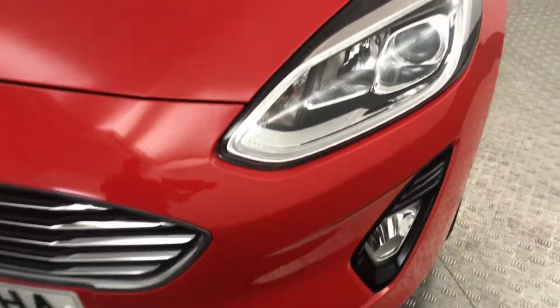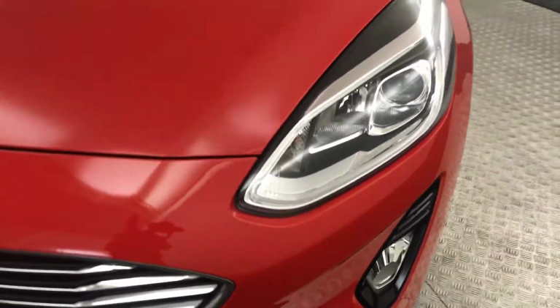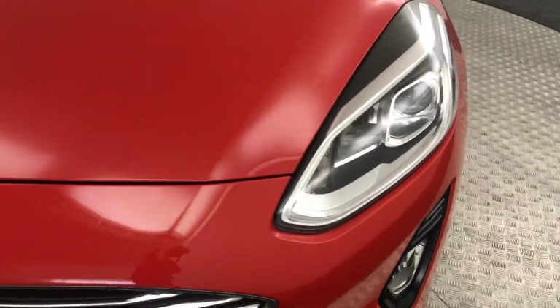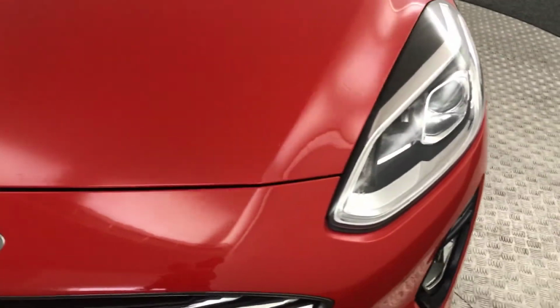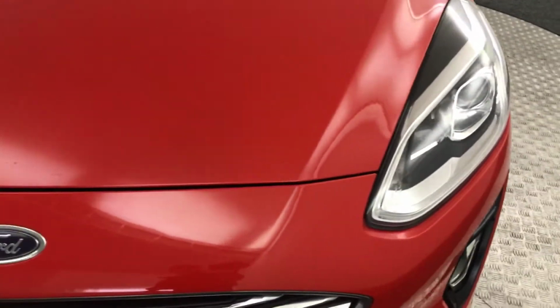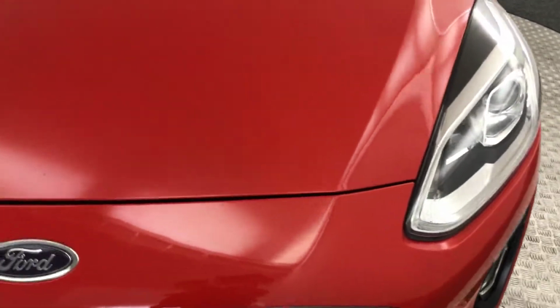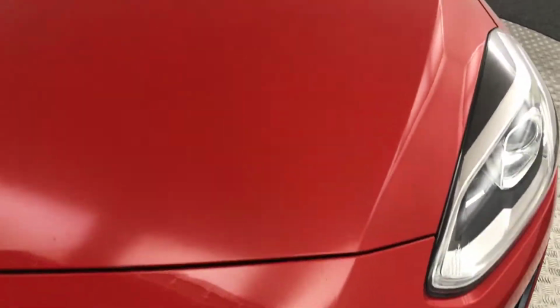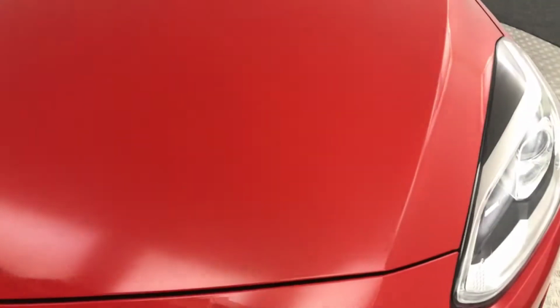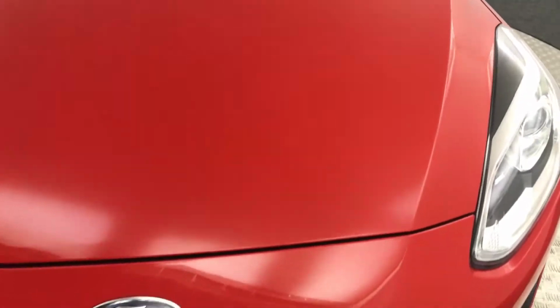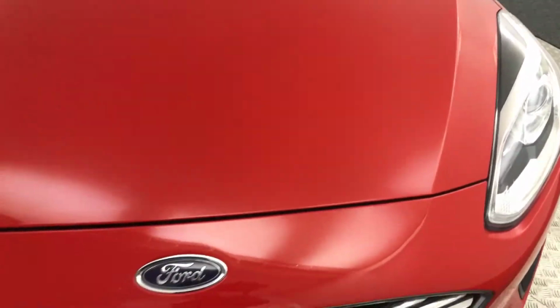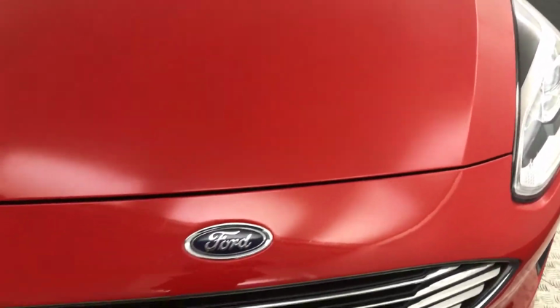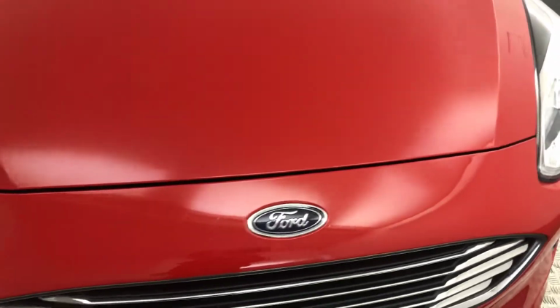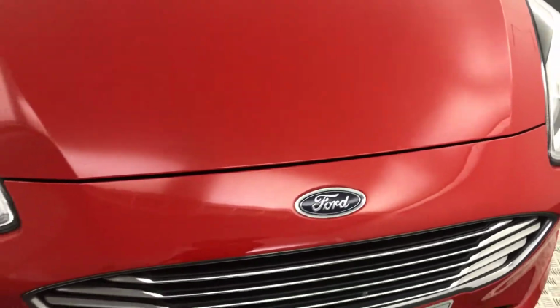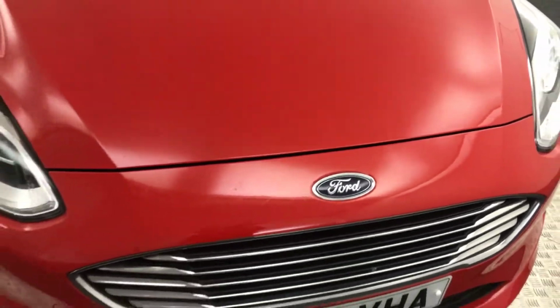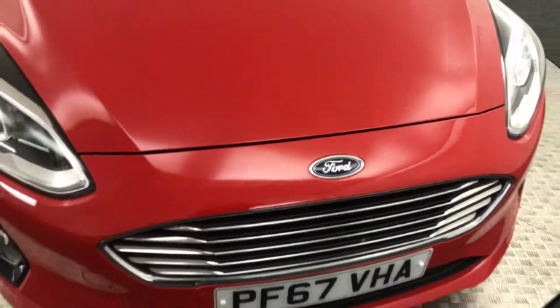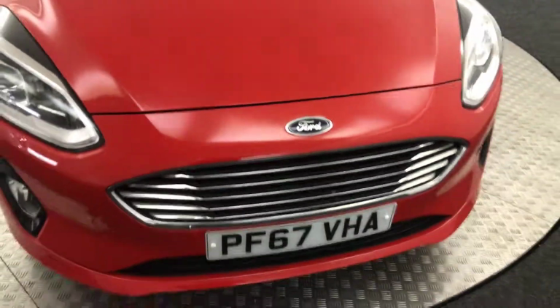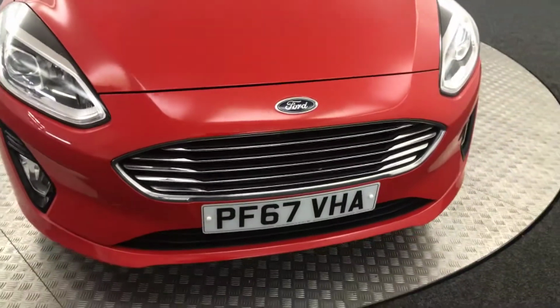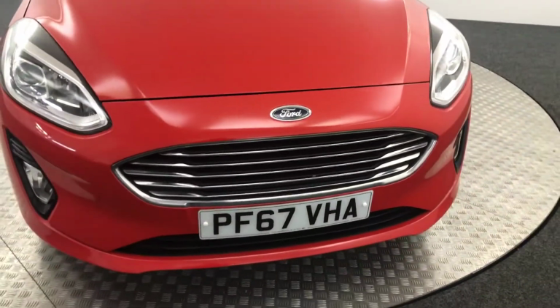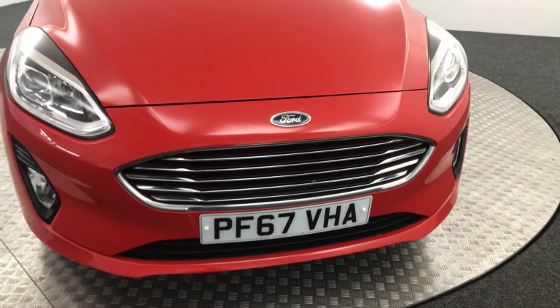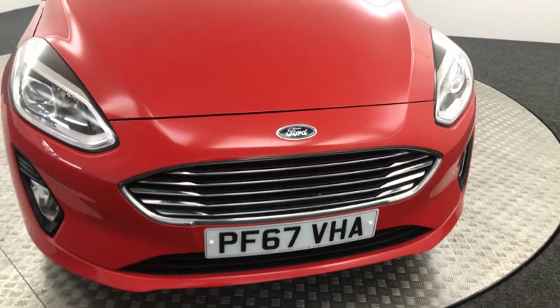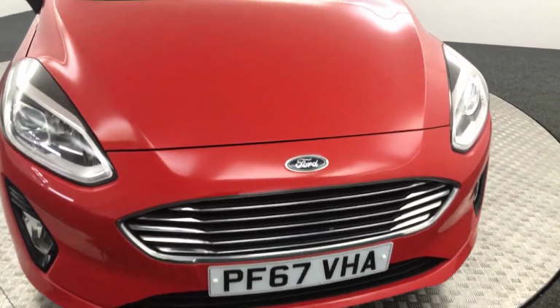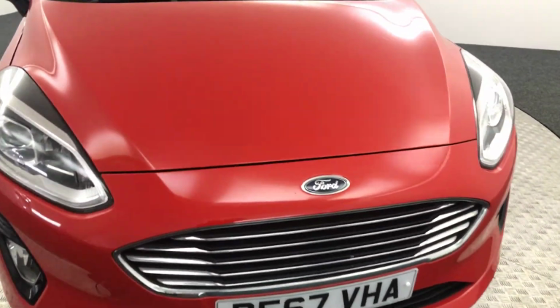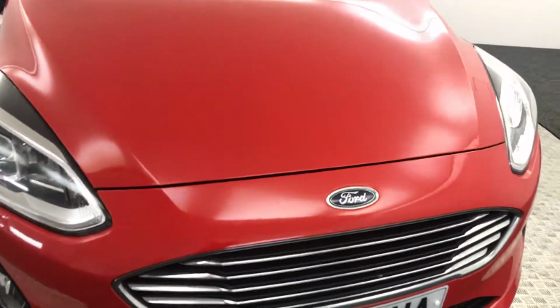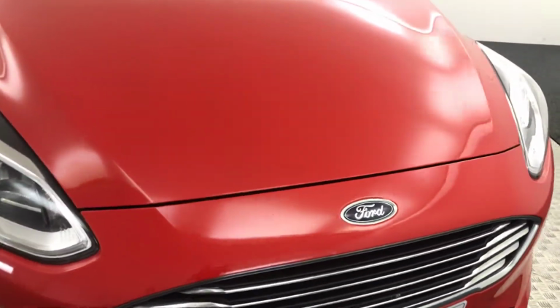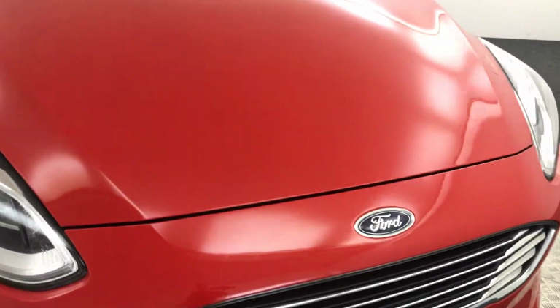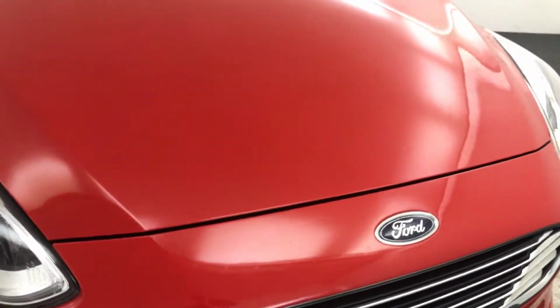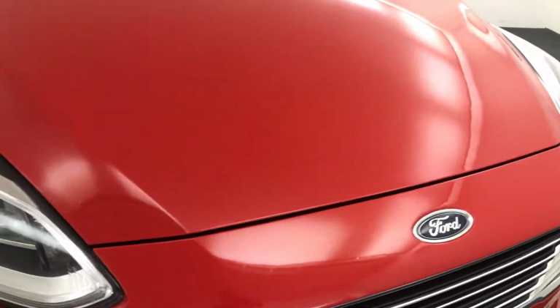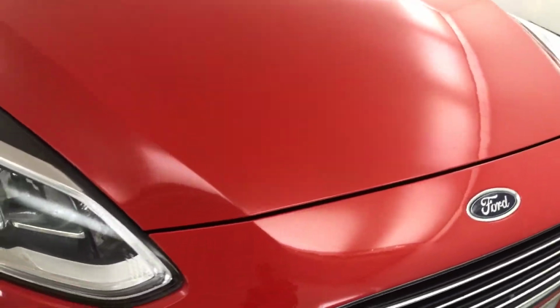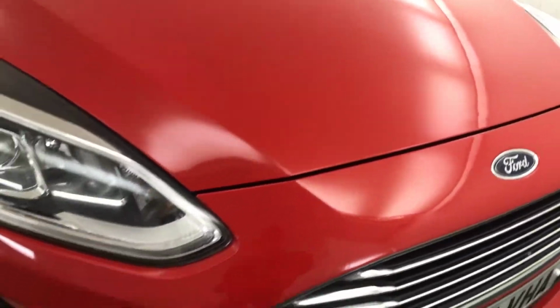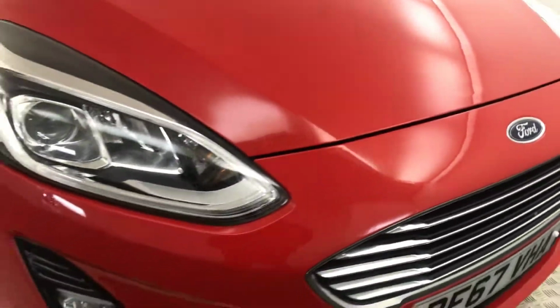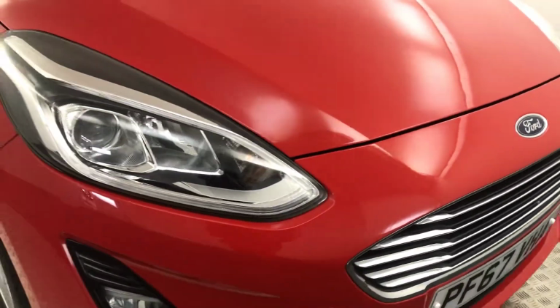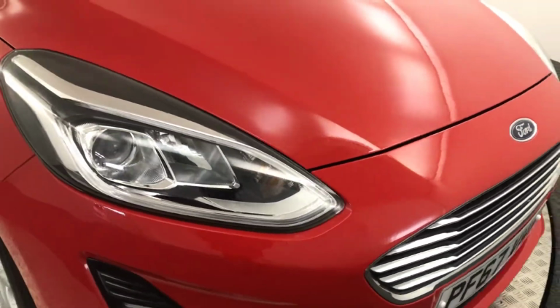So, nice clean example. It does have a few stone chips which we've touched in, but as you can see, it looks very clean and tidy on the whole.